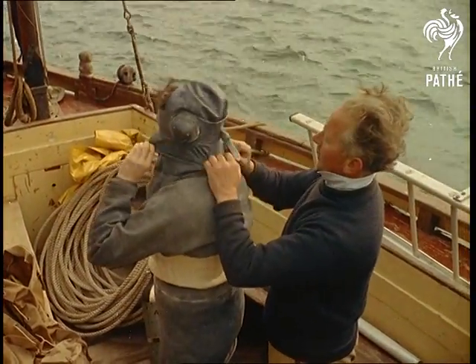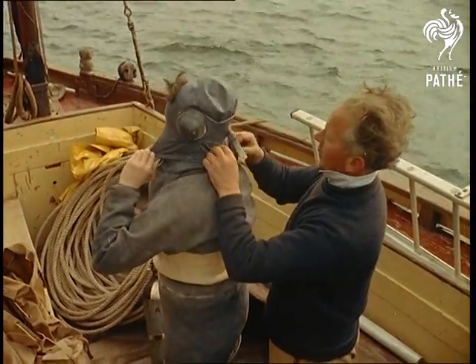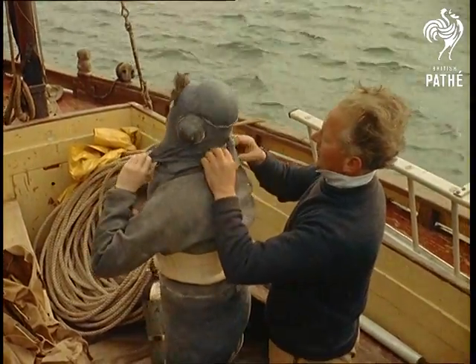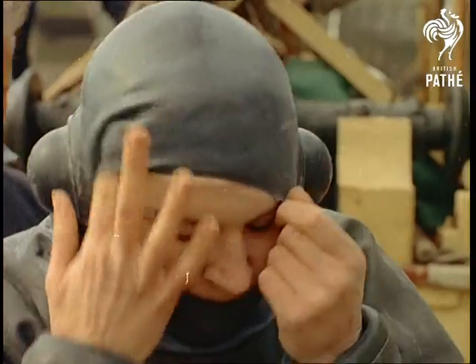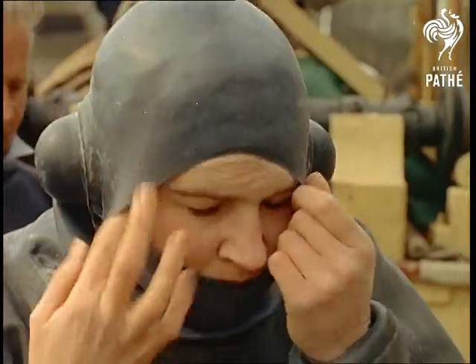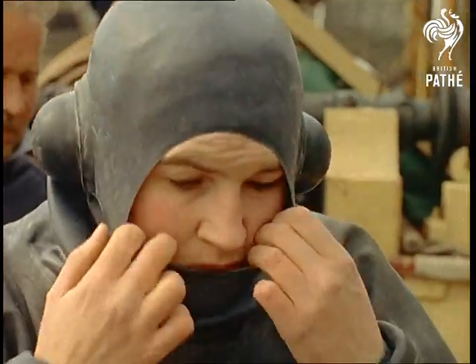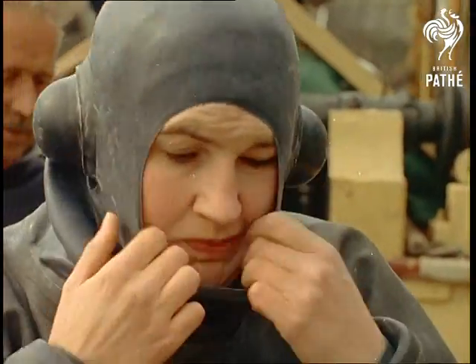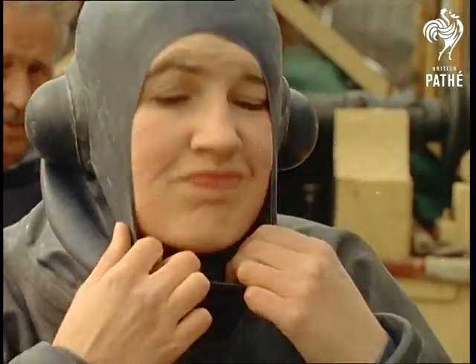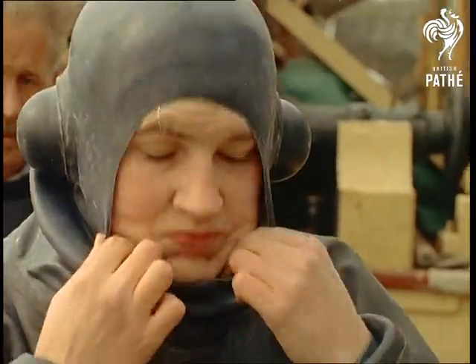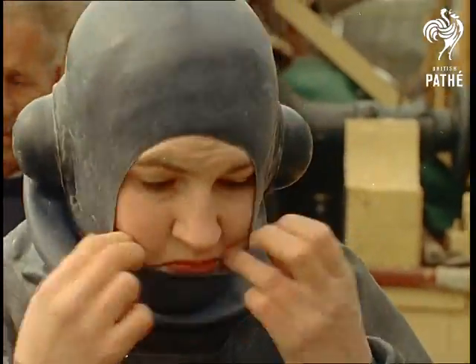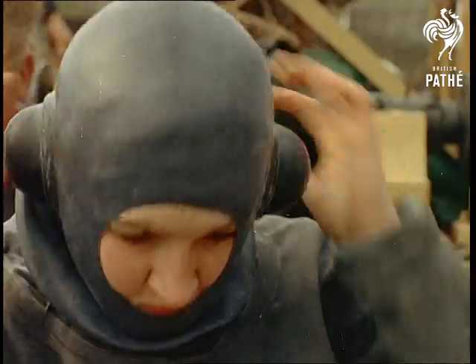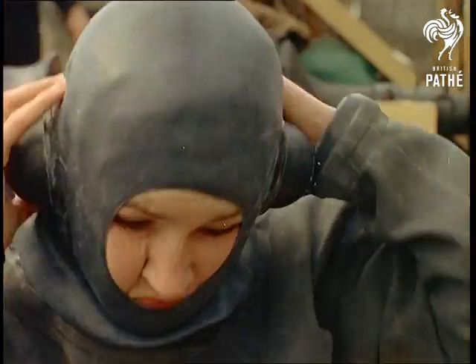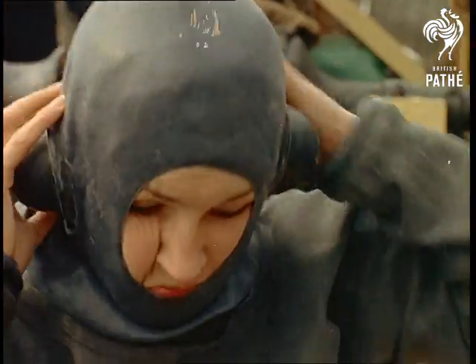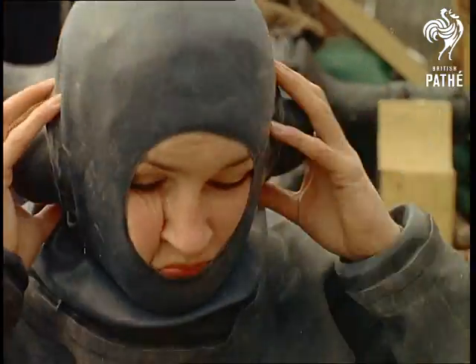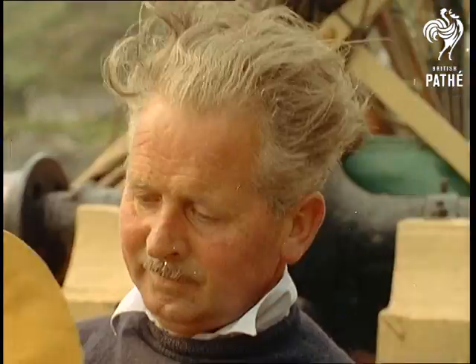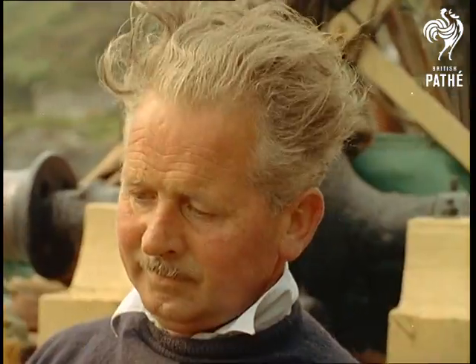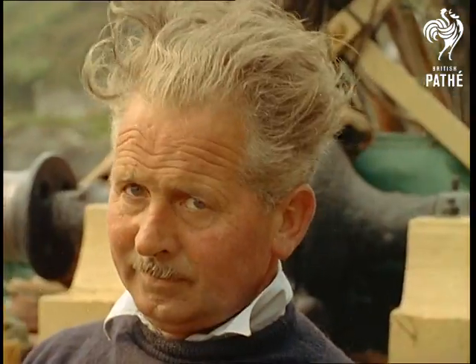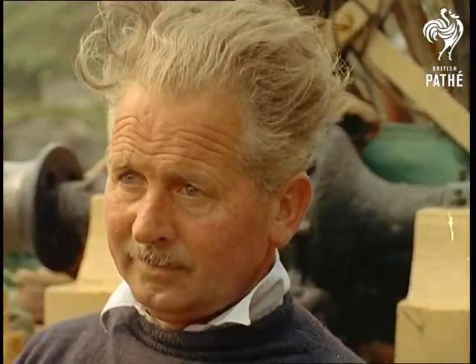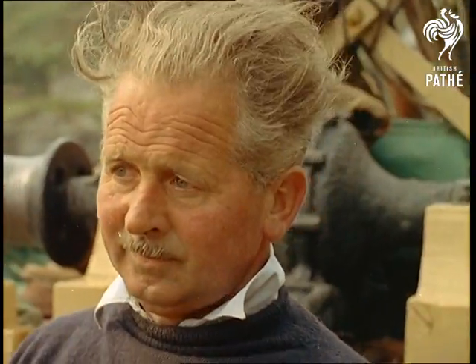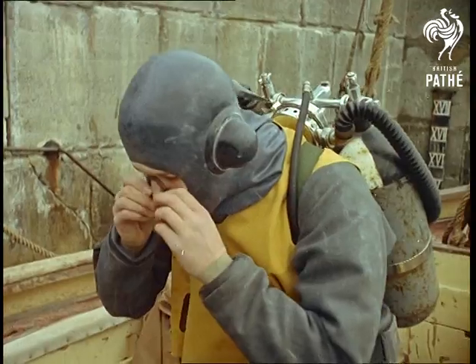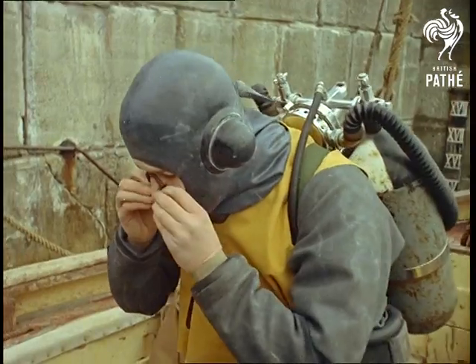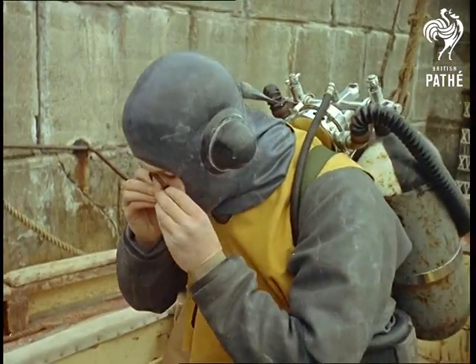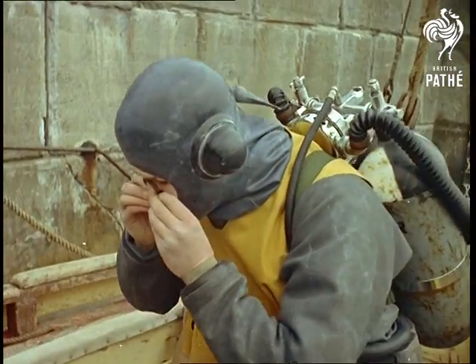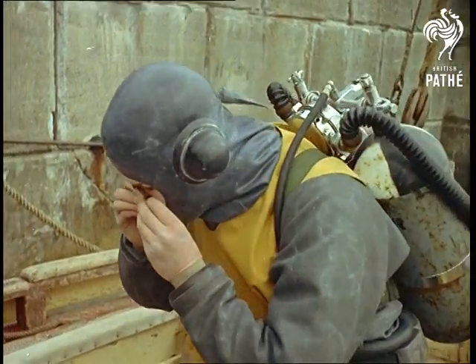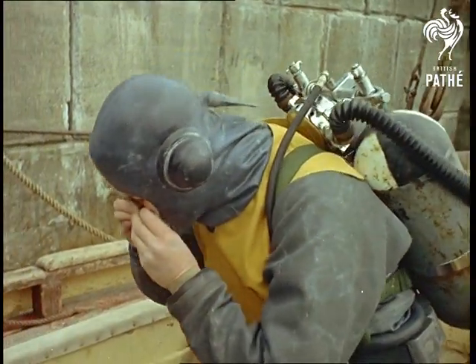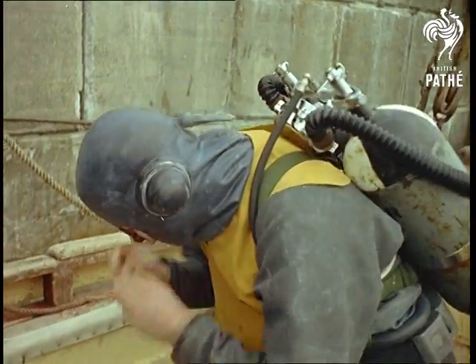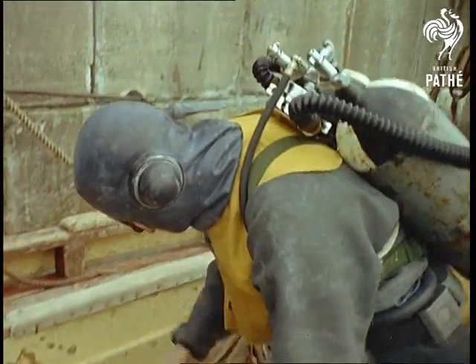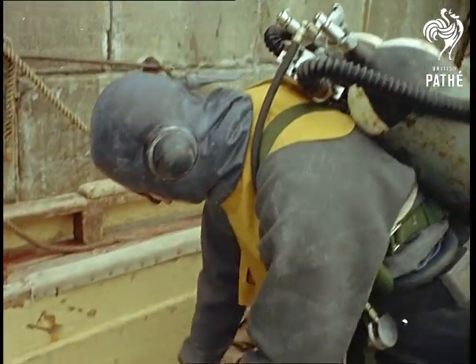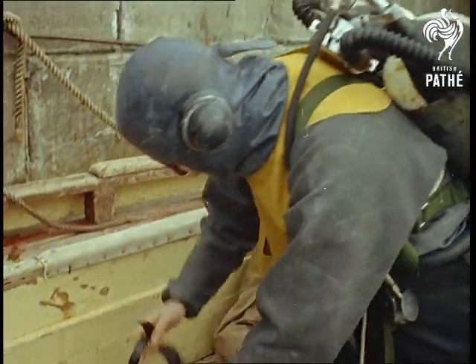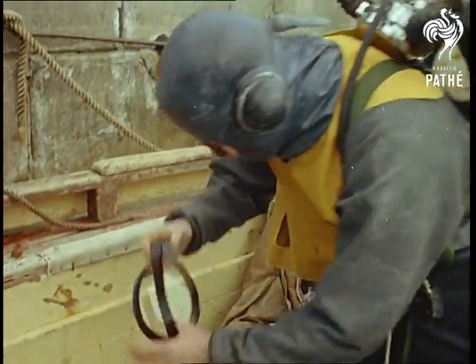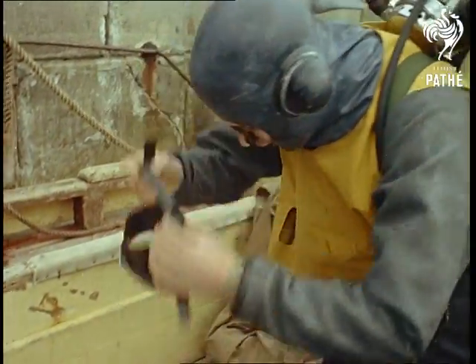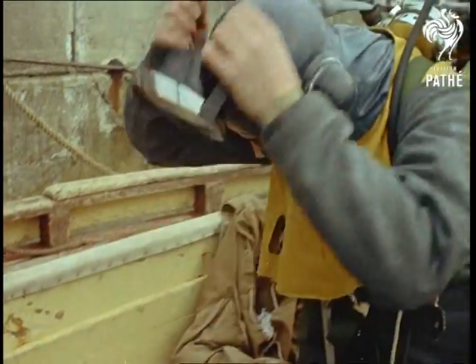For the benefit of landlubbers, Dr. Kane collects and studies various types of seaweed growing below water level.